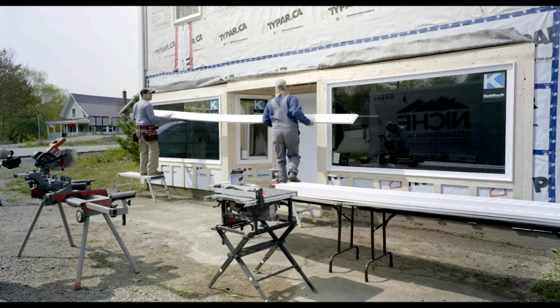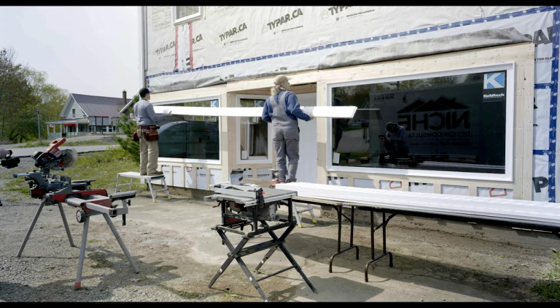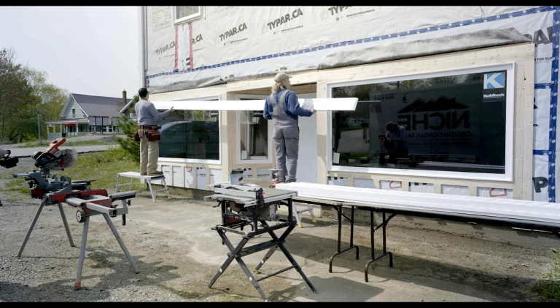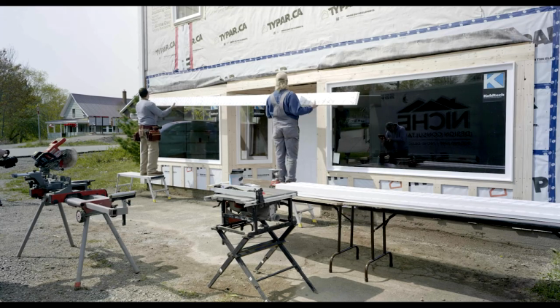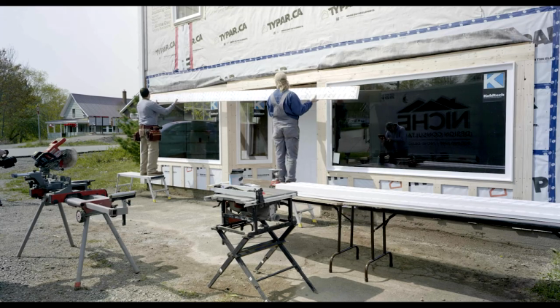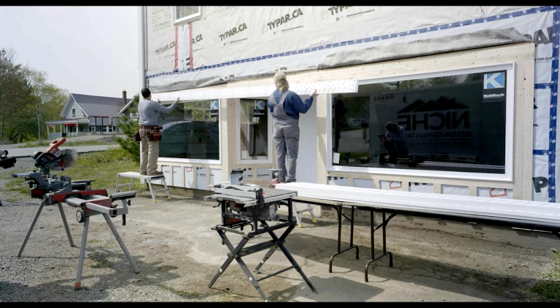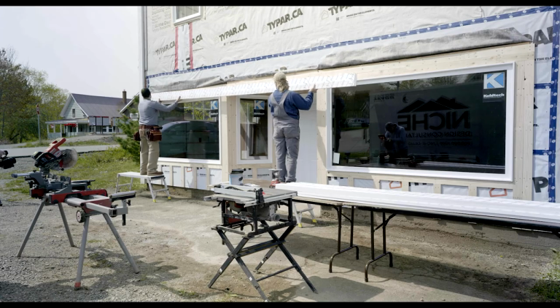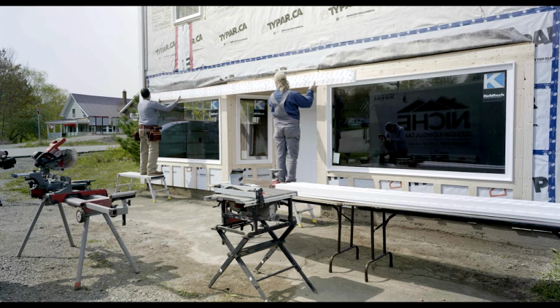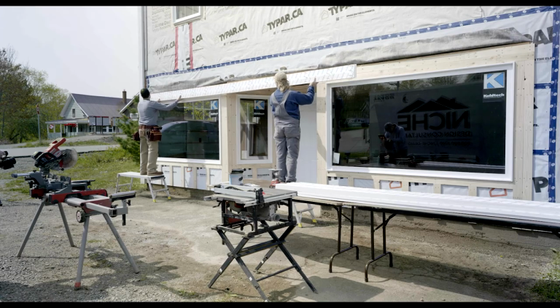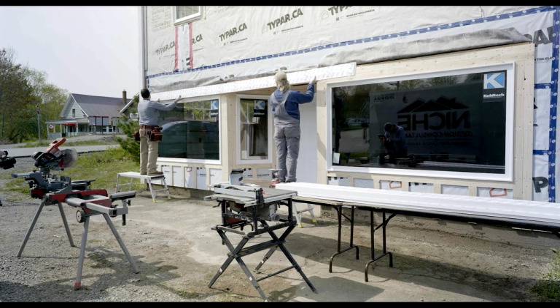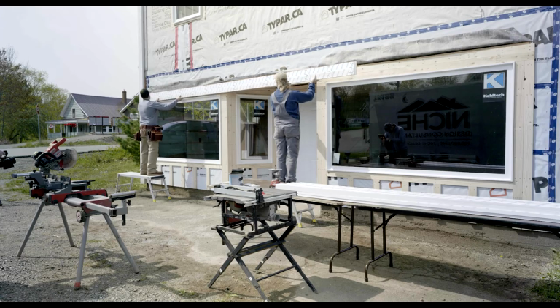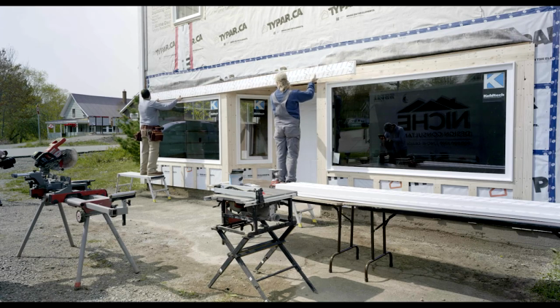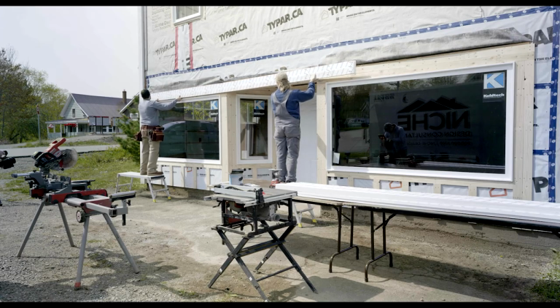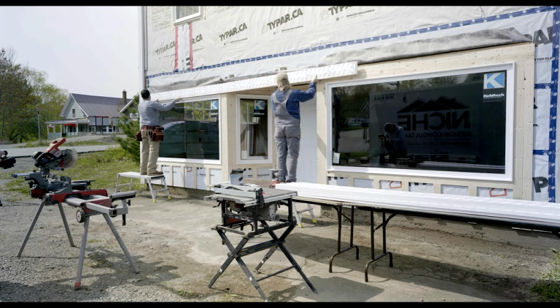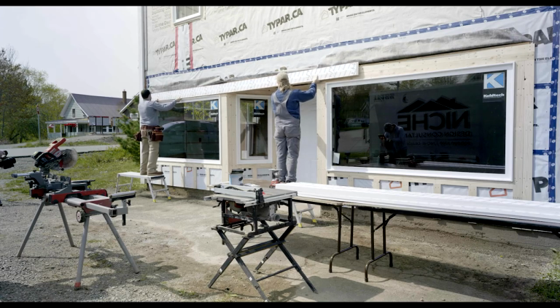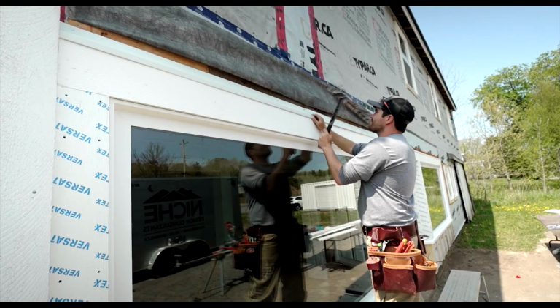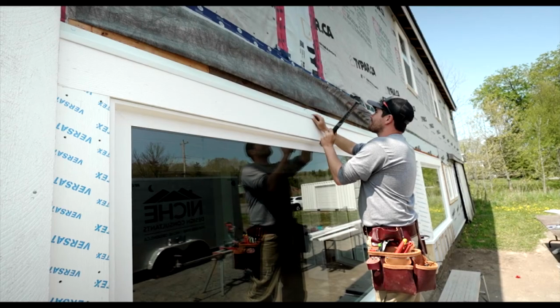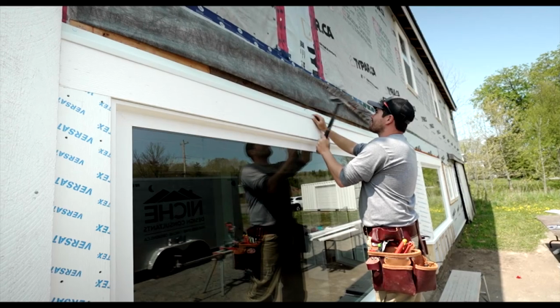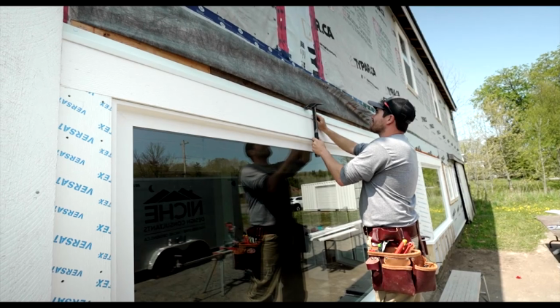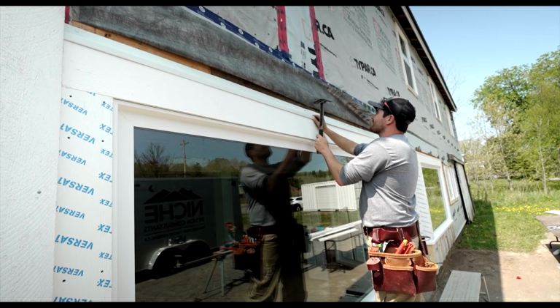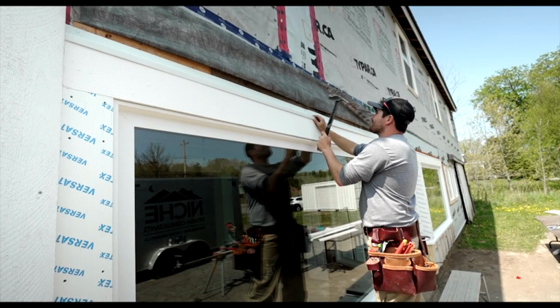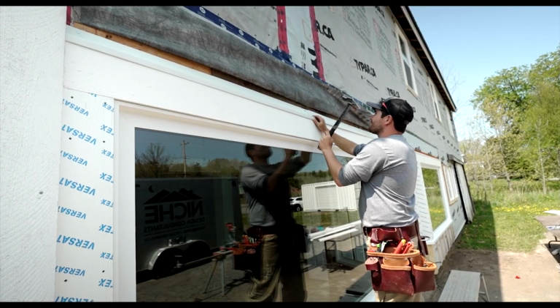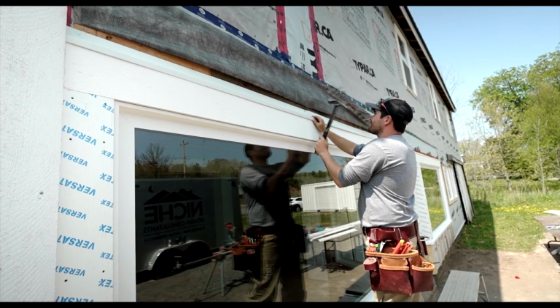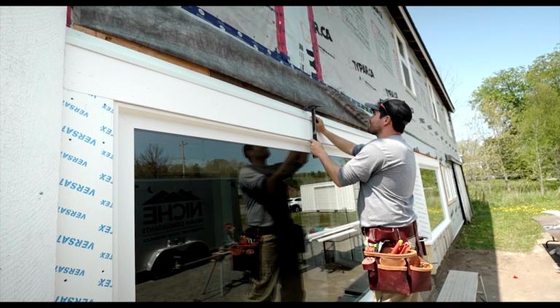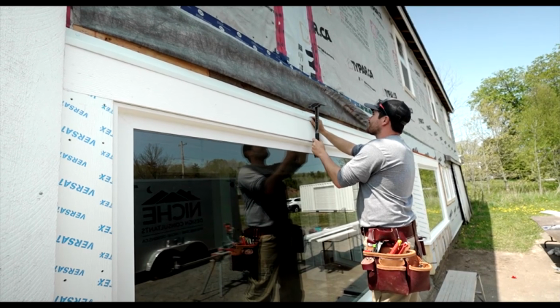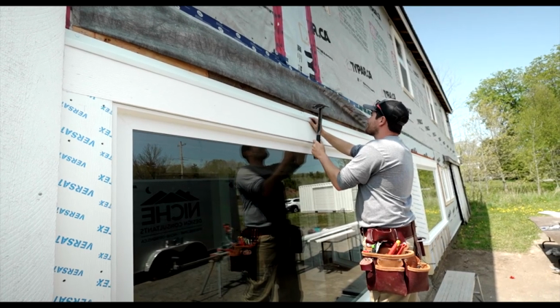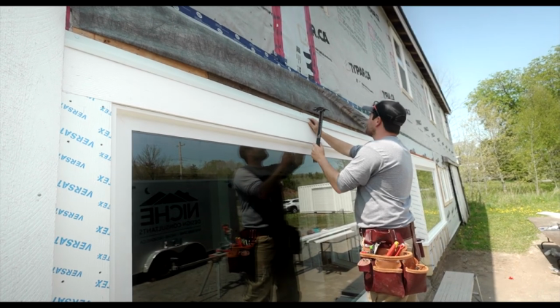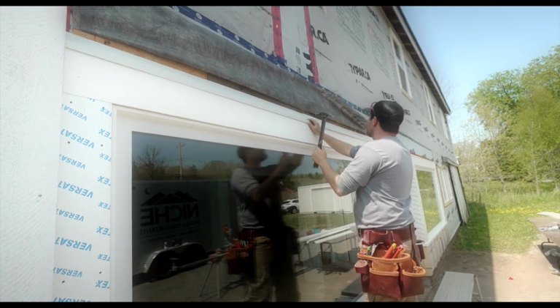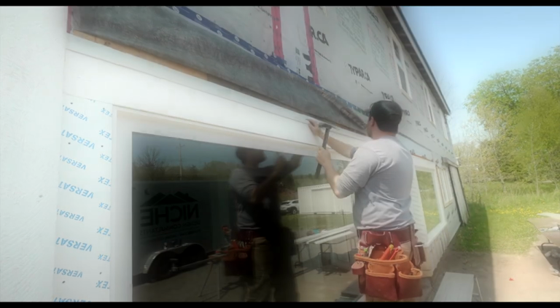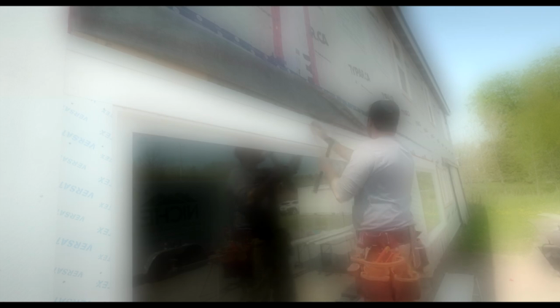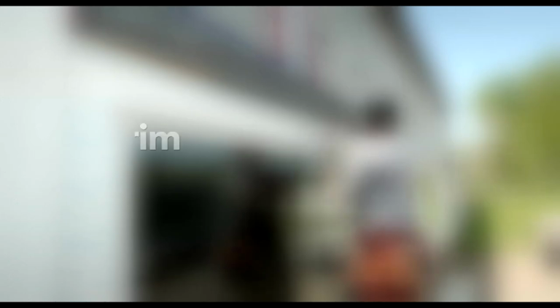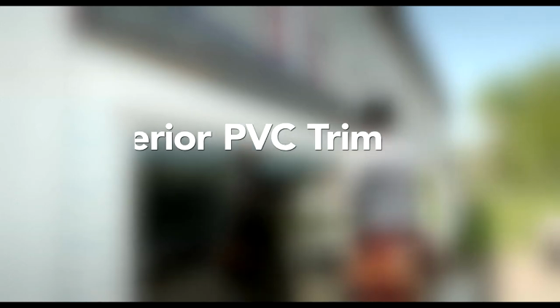Today we're going to be focusing on the entrance to the old general store. We're going to be trimming out the windows and doors with PVC Versatex trim.